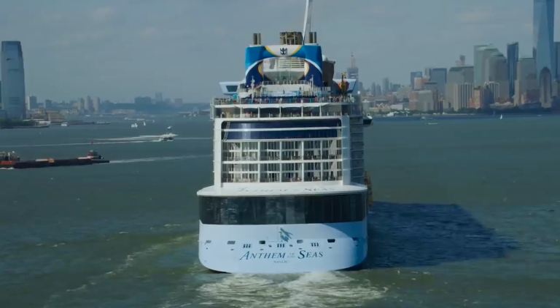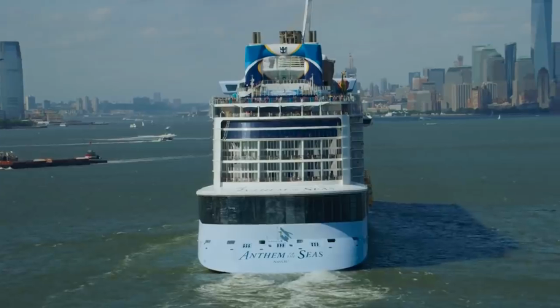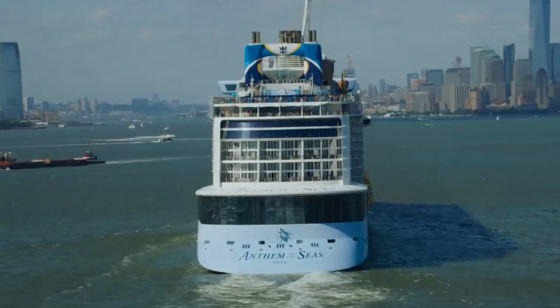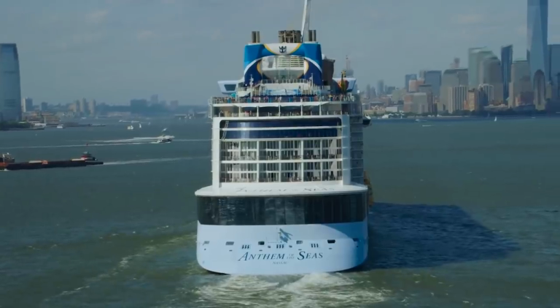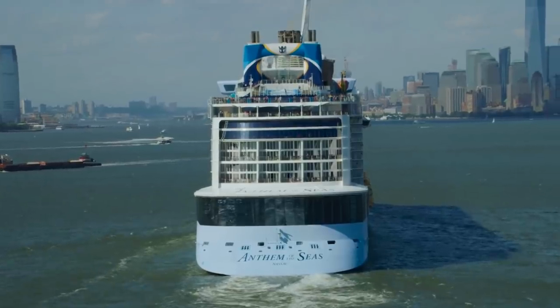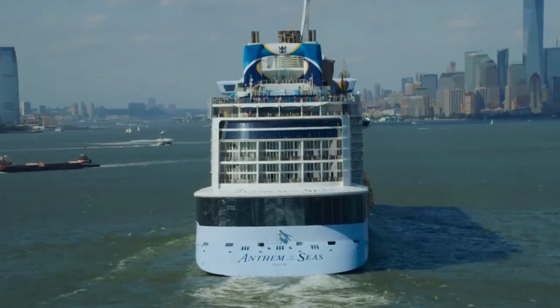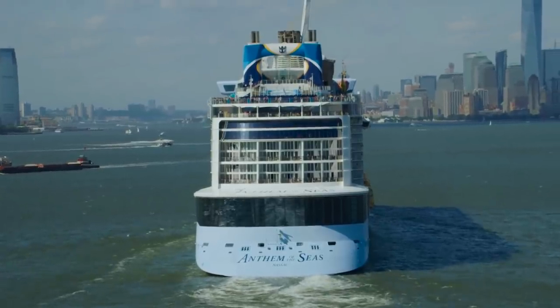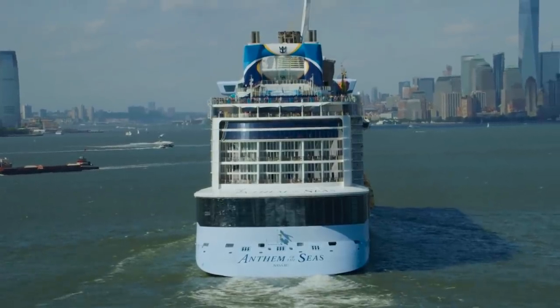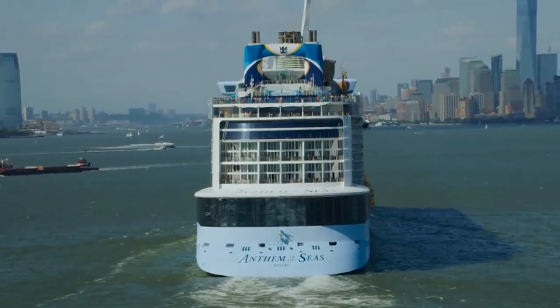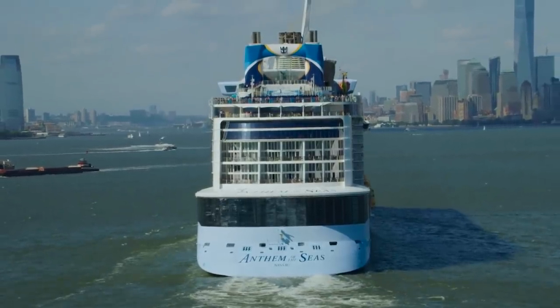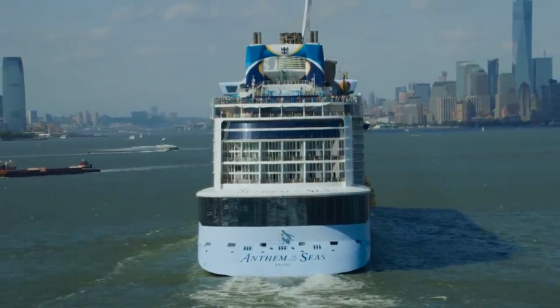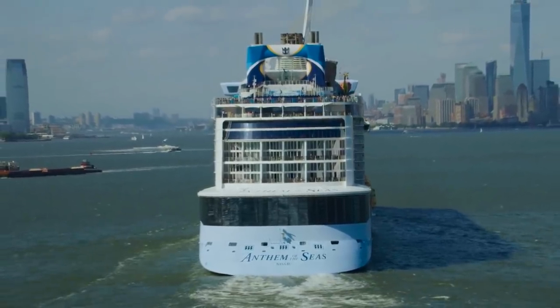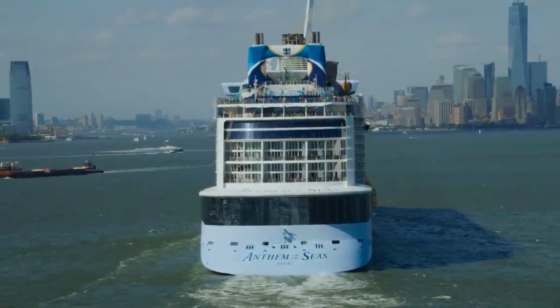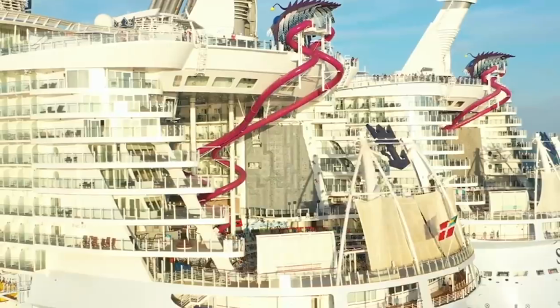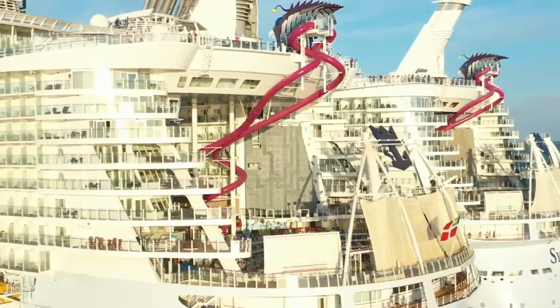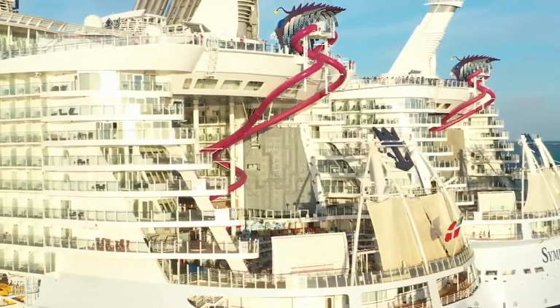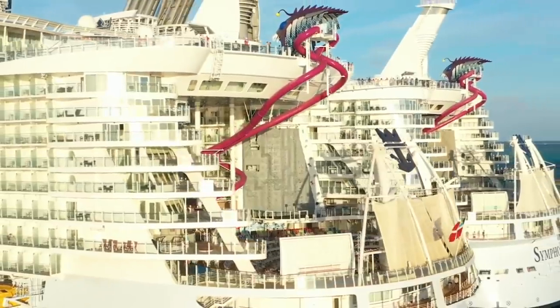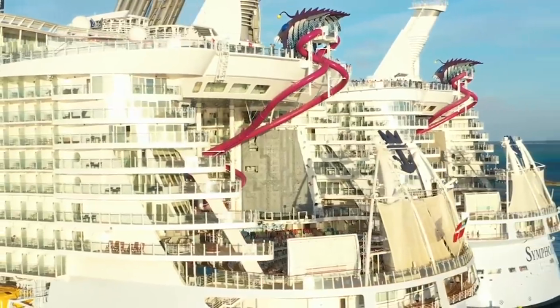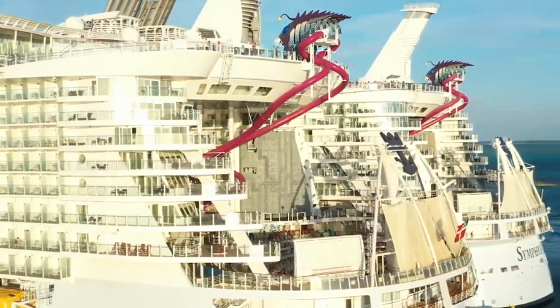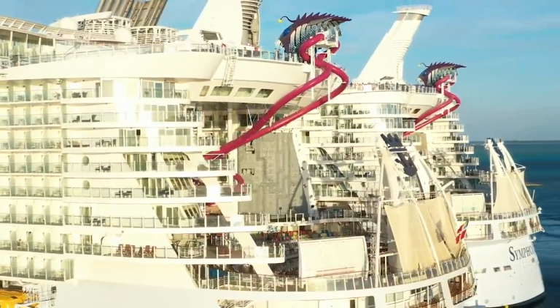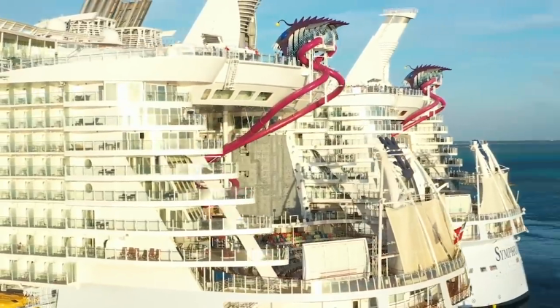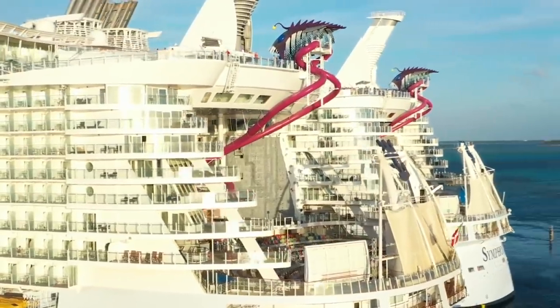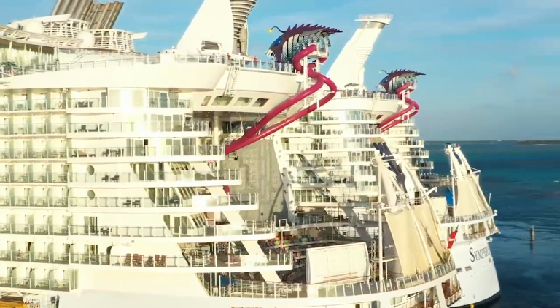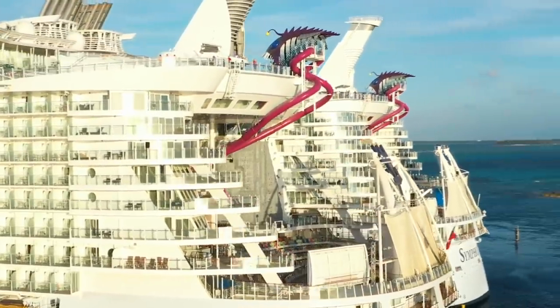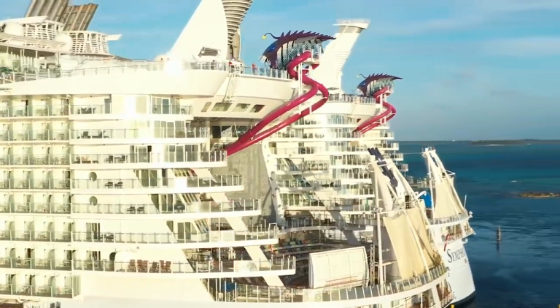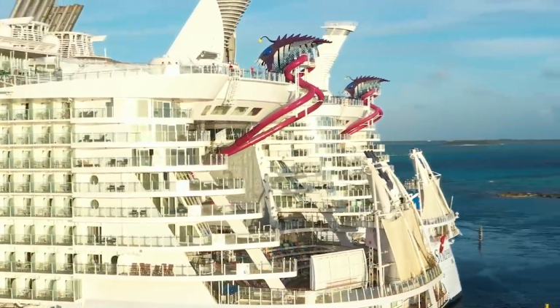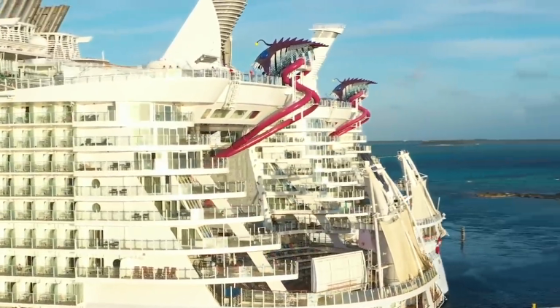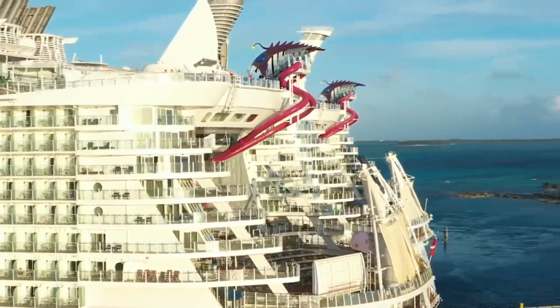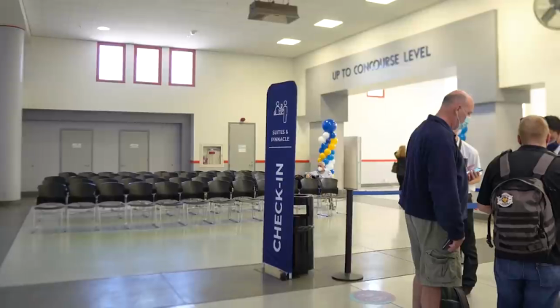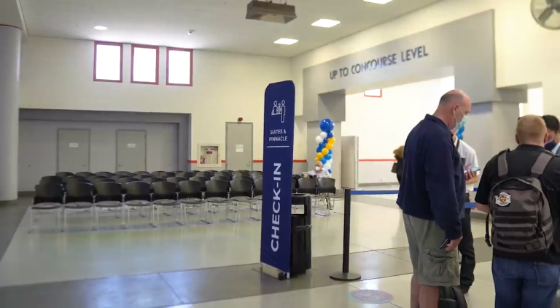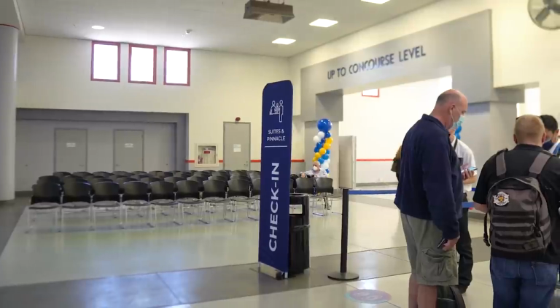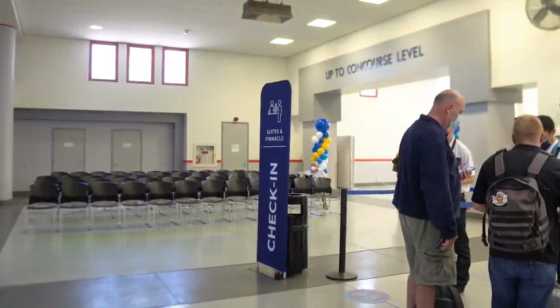Should you buy The Key on Royal Caribbean? I just tried it recently and I don't think it's worth the money, and I'm going to tell you why.